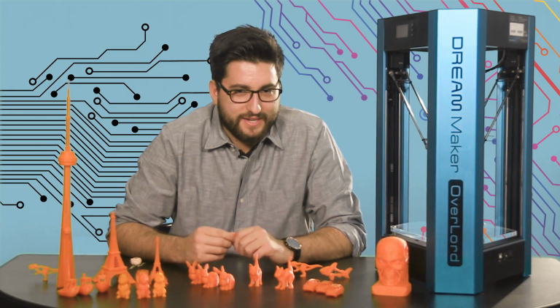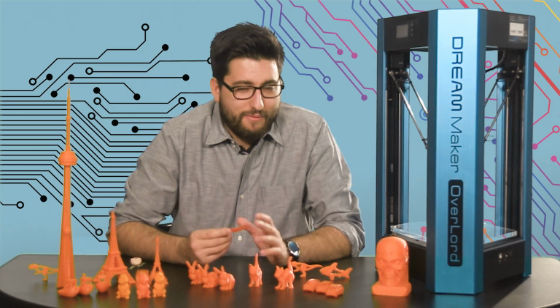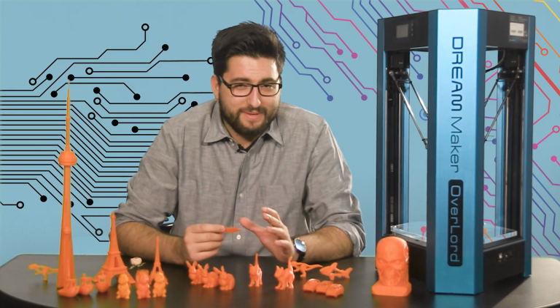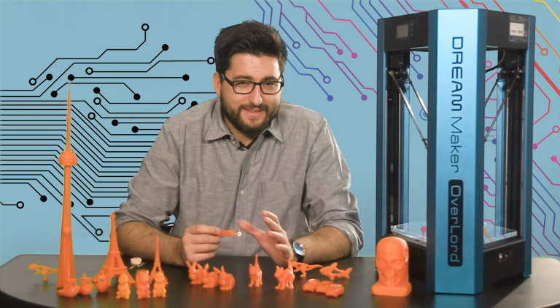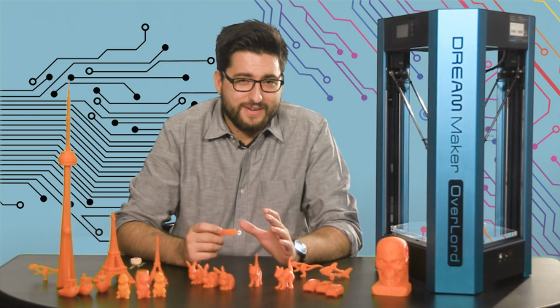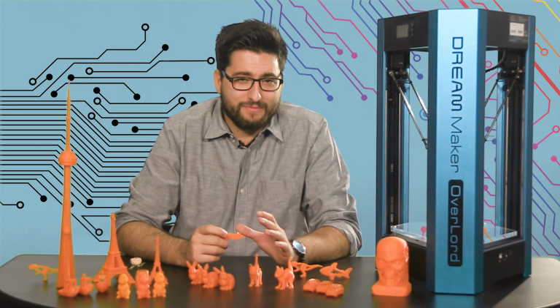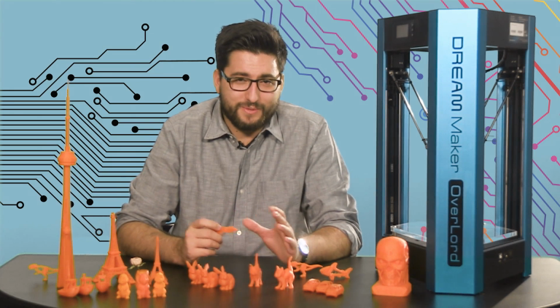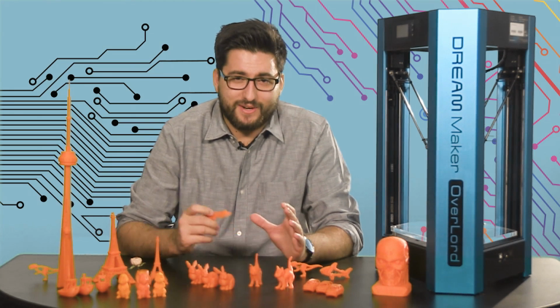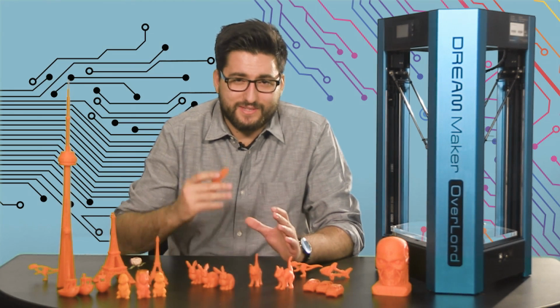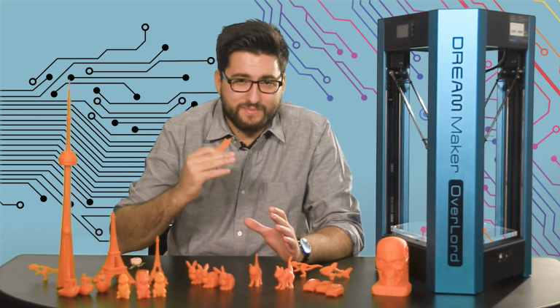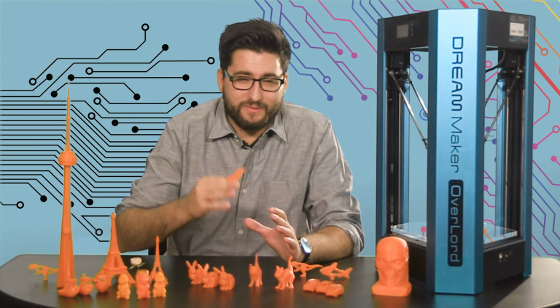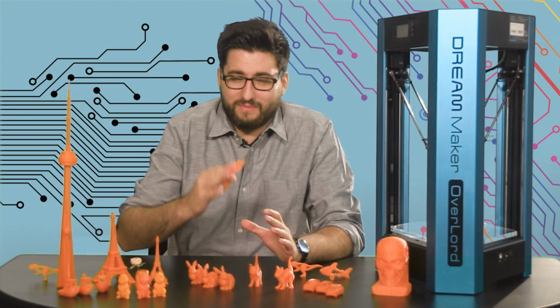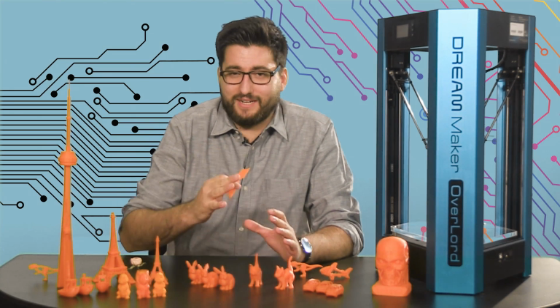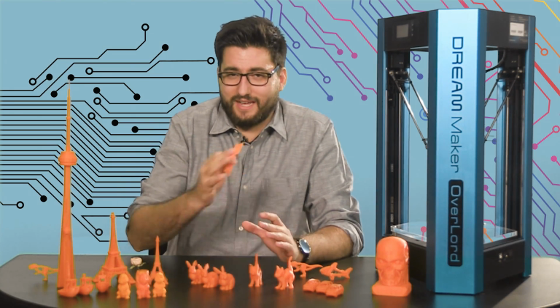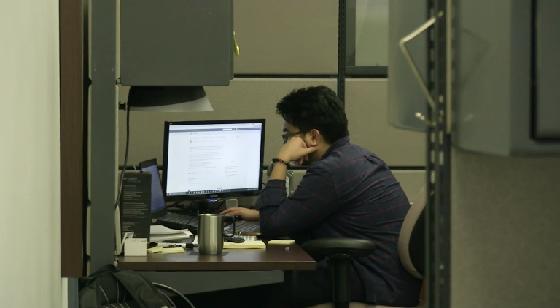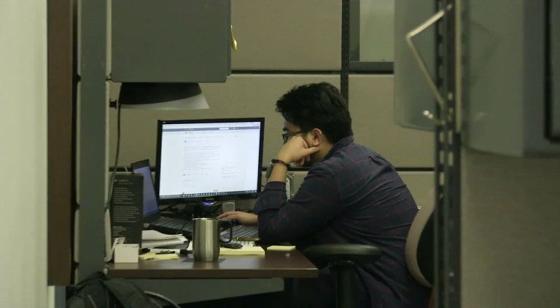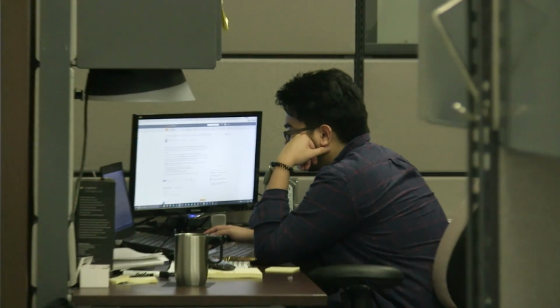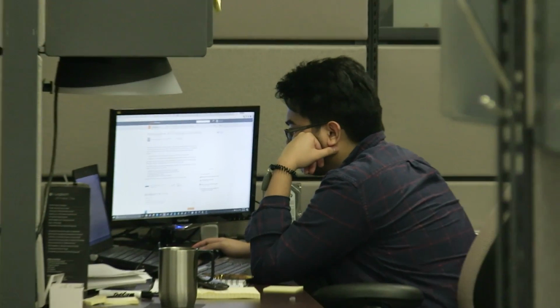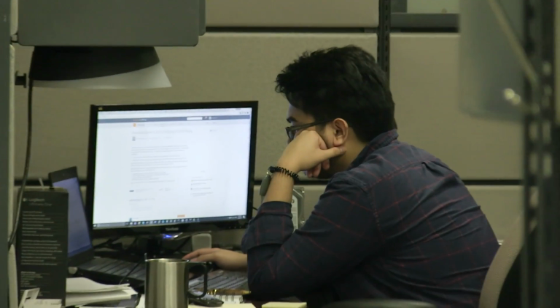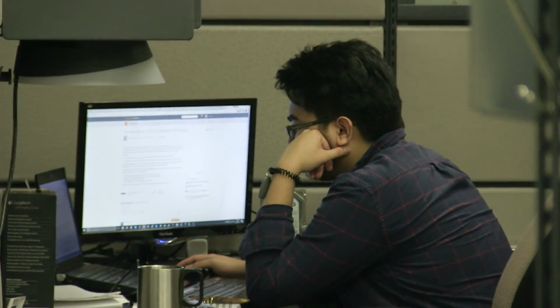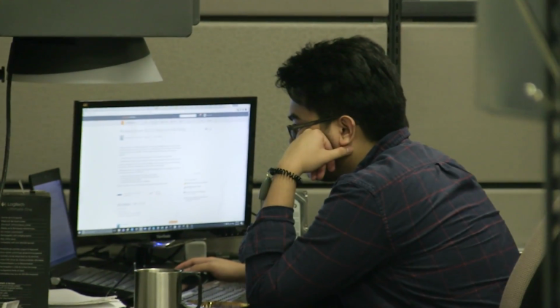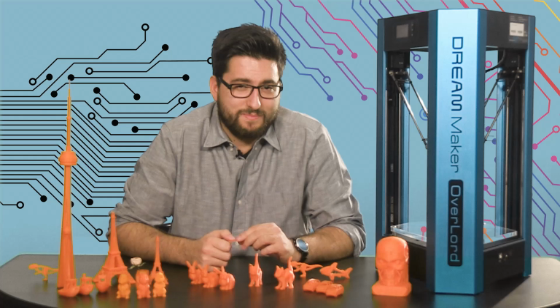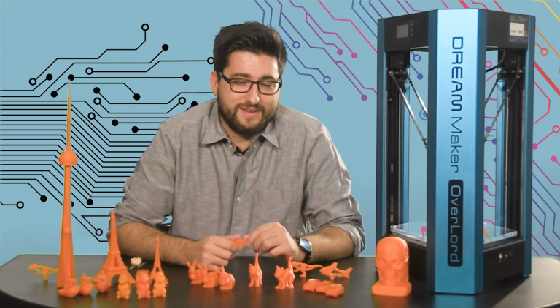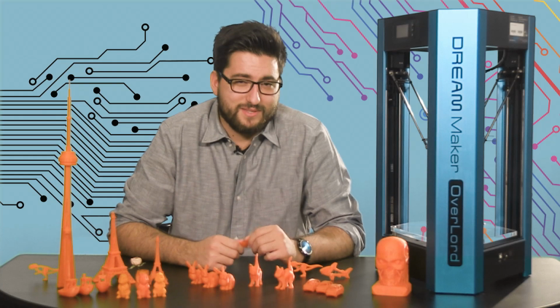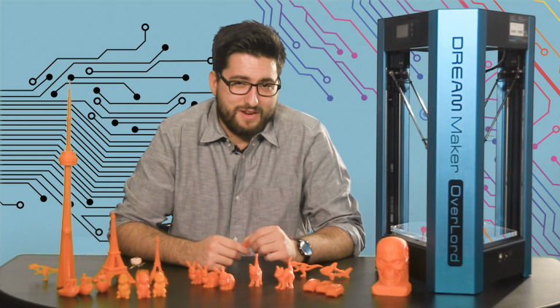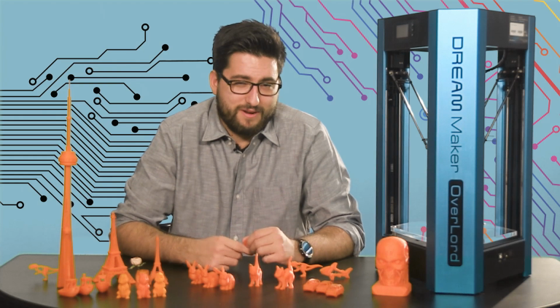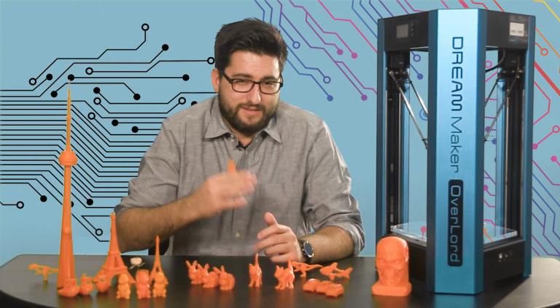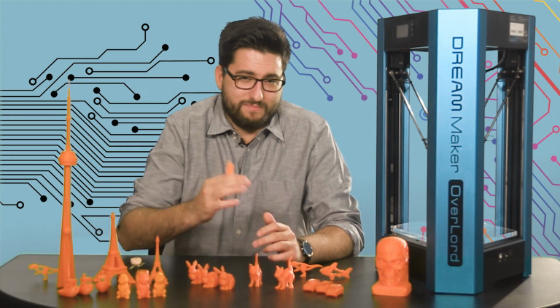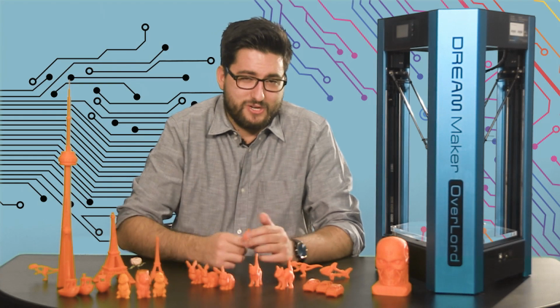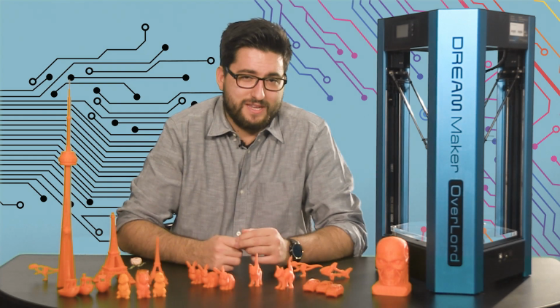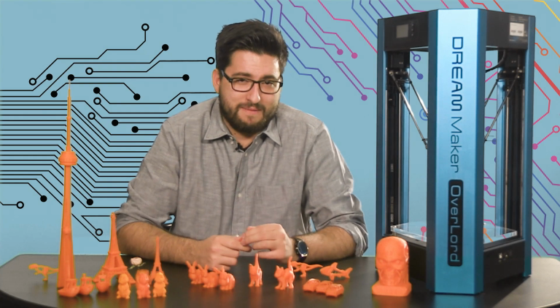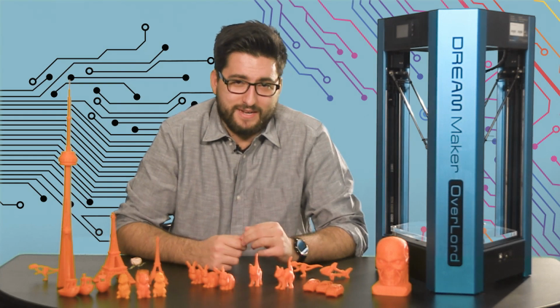Now I want to be clear before we start — this is both mine and my partner in crime Mark's first experience with 3D printing, so be sure to keep that in mind.